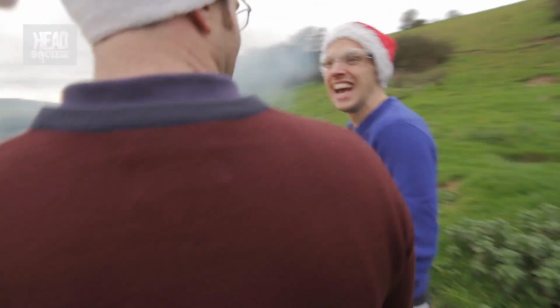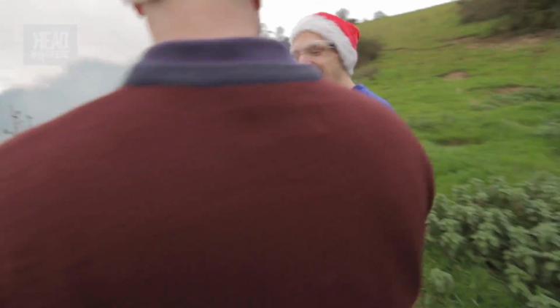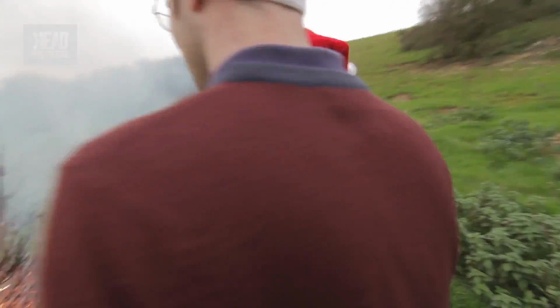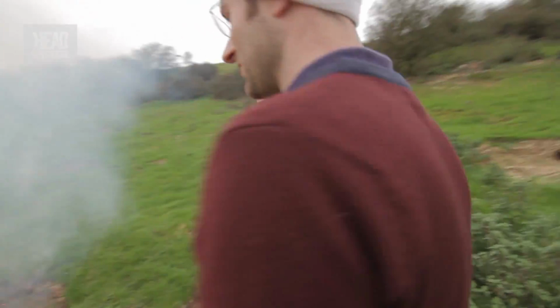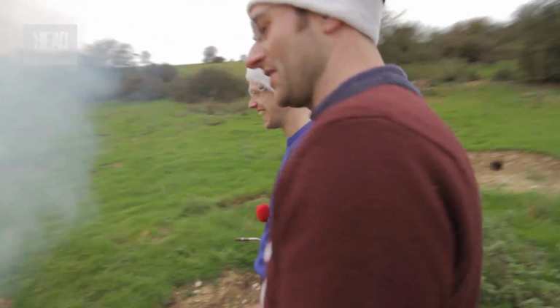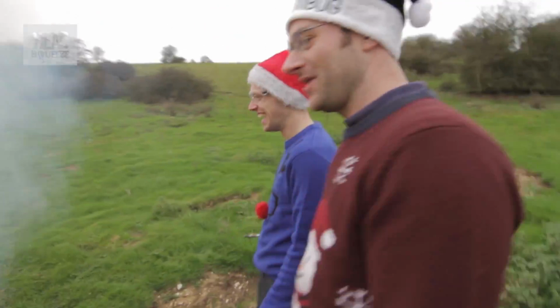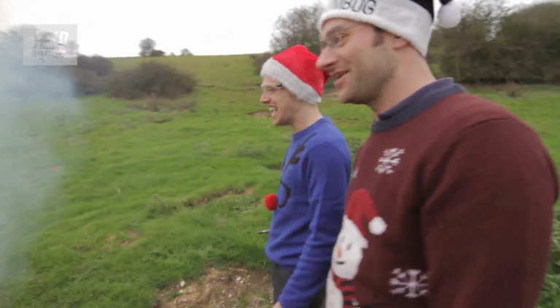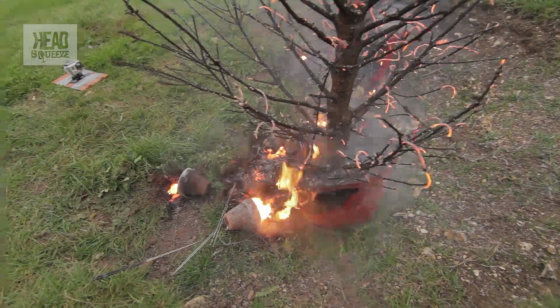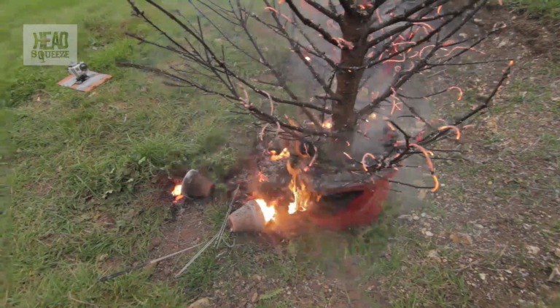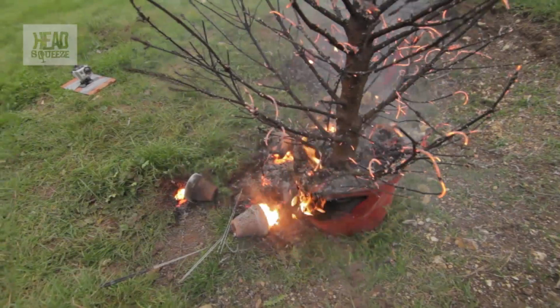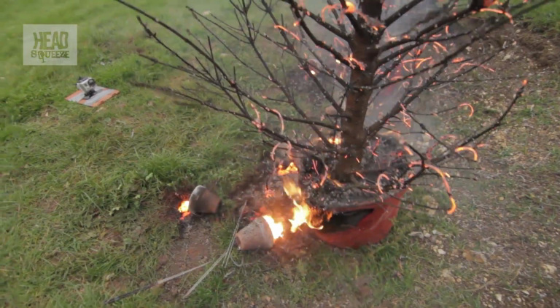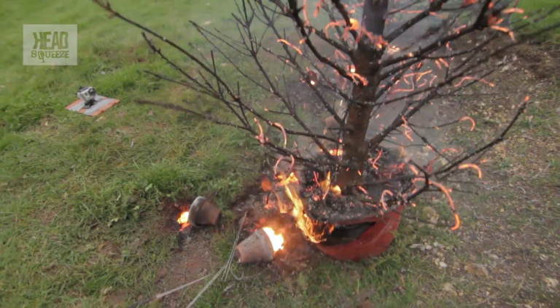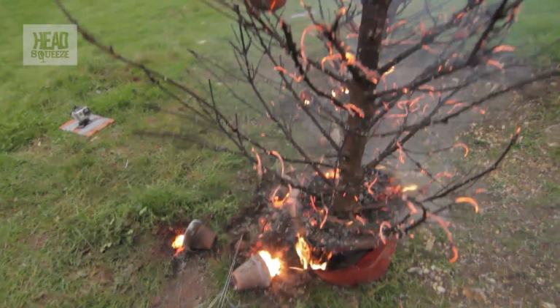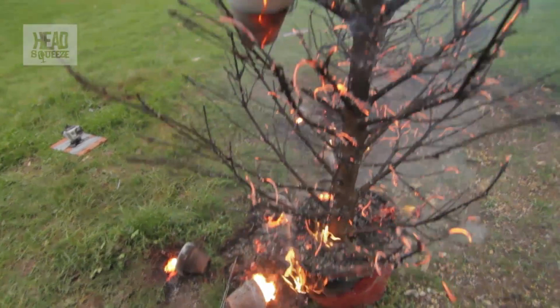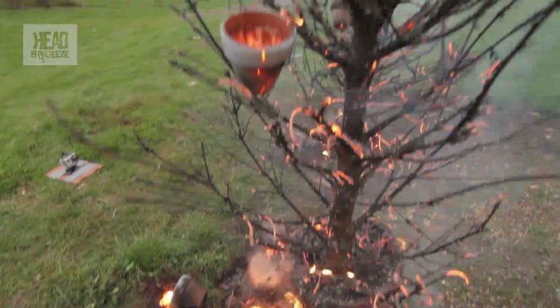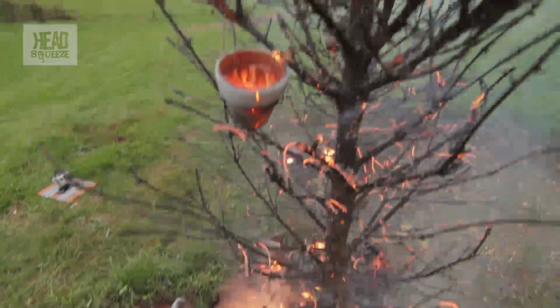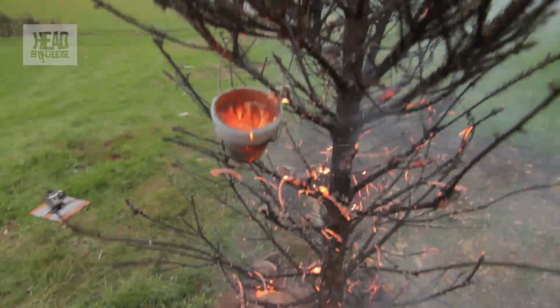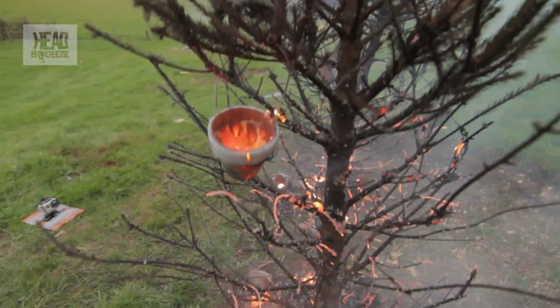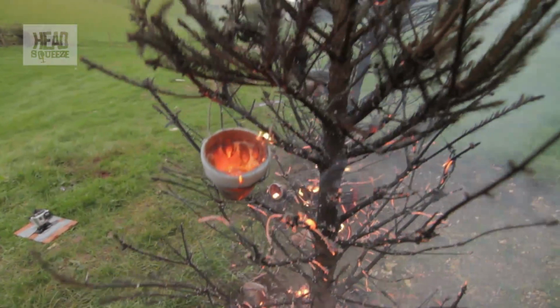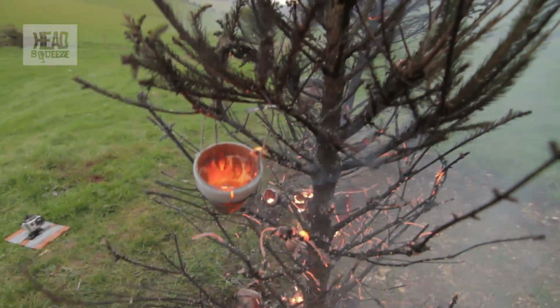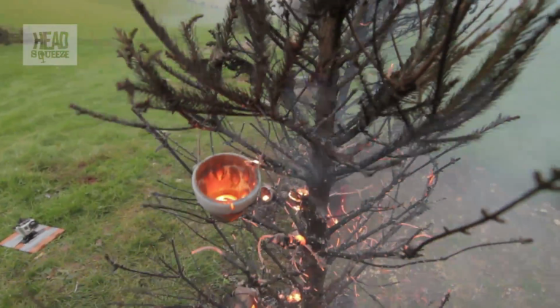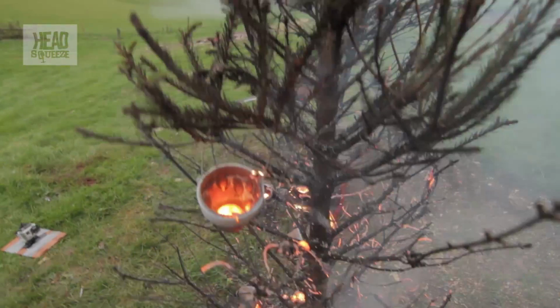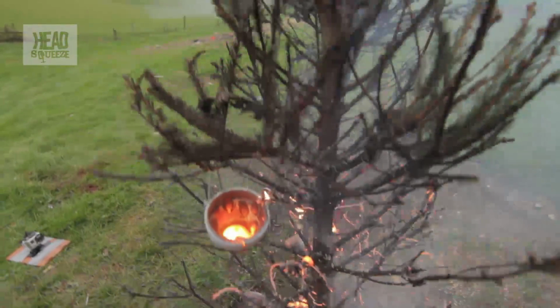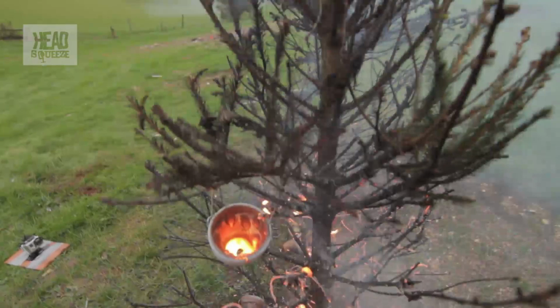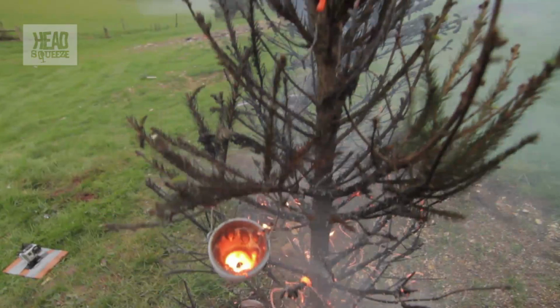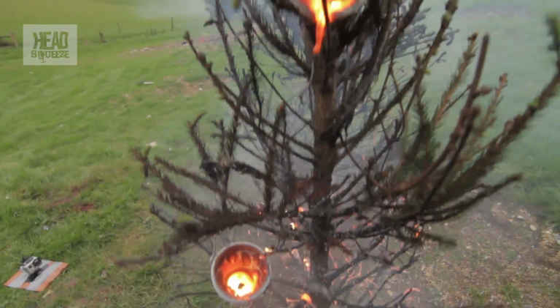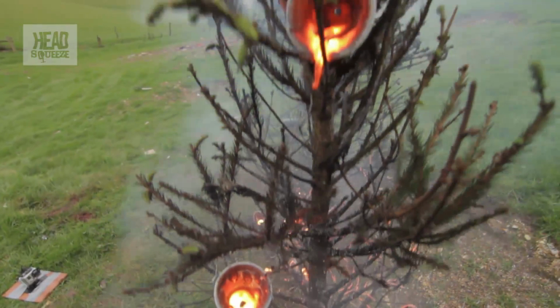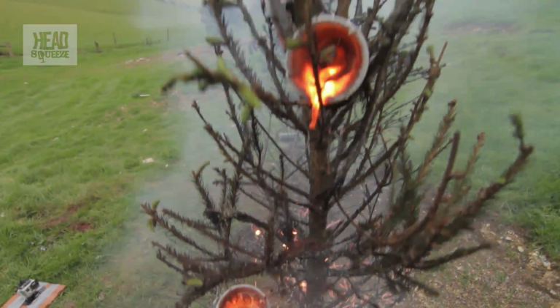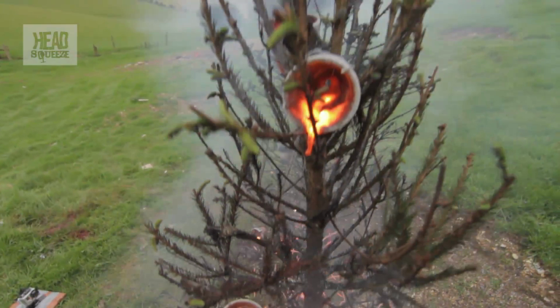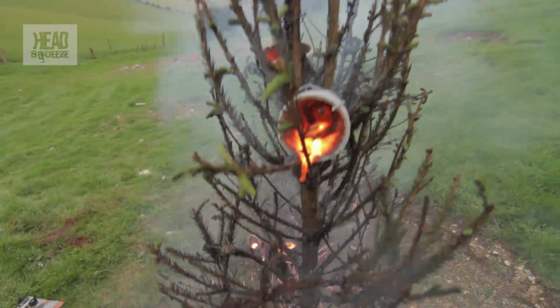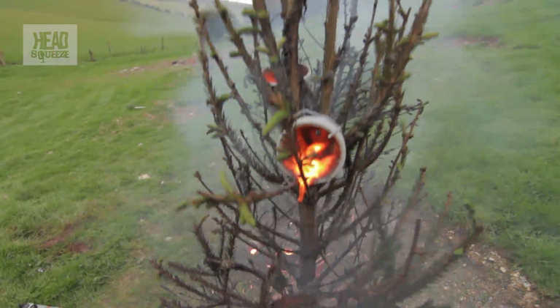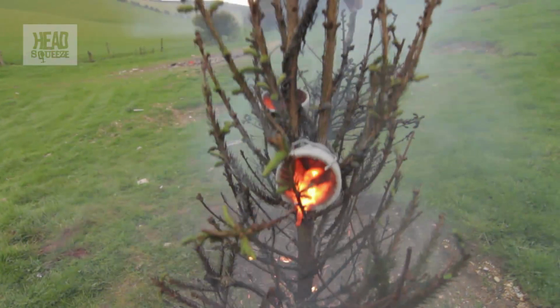I think that worked rather well. Yeah. Have a look now — you can see the molten iron in that top bauble. Look, have a look.